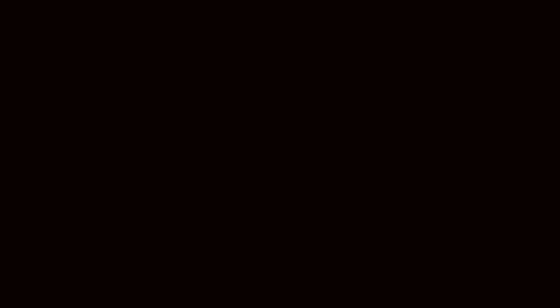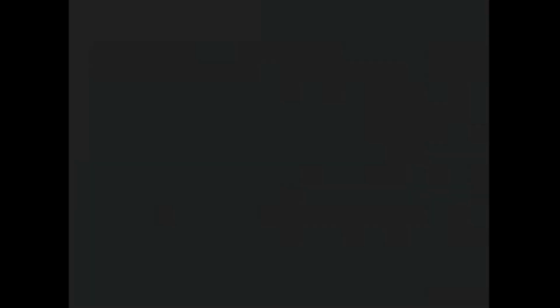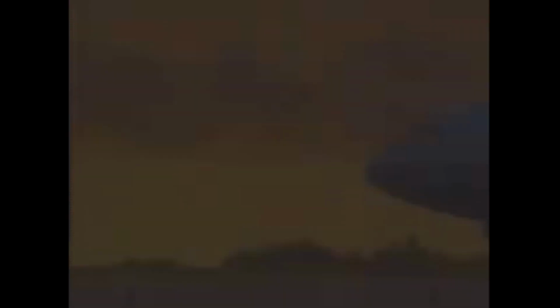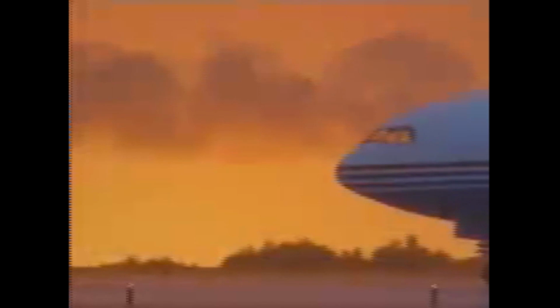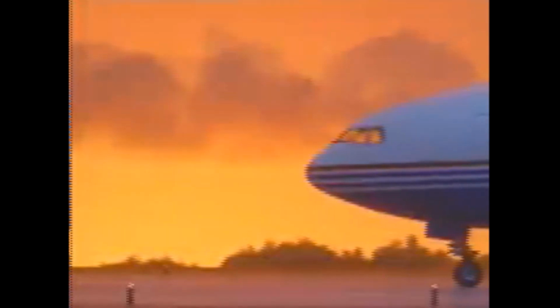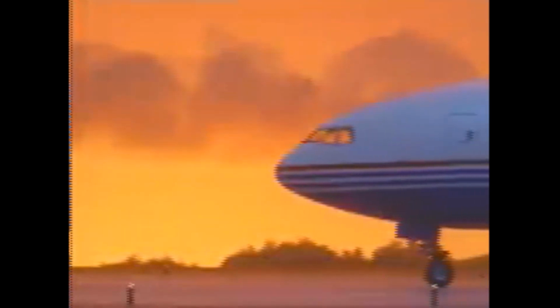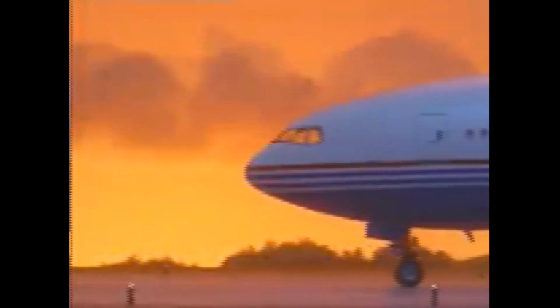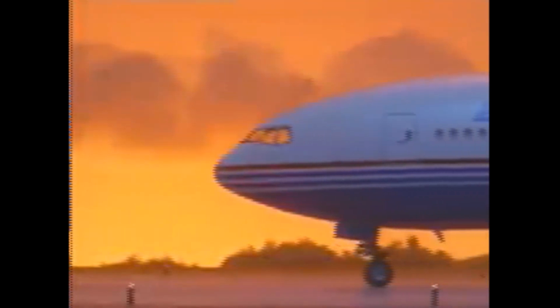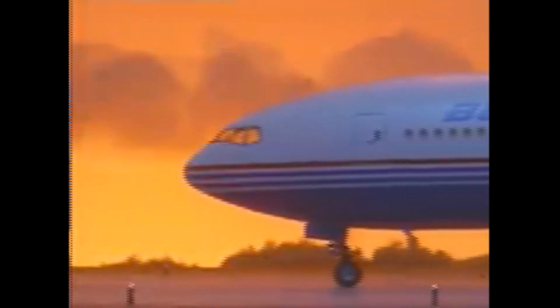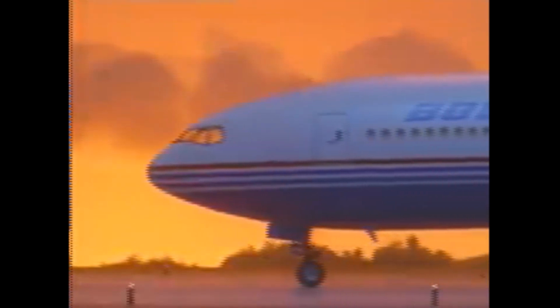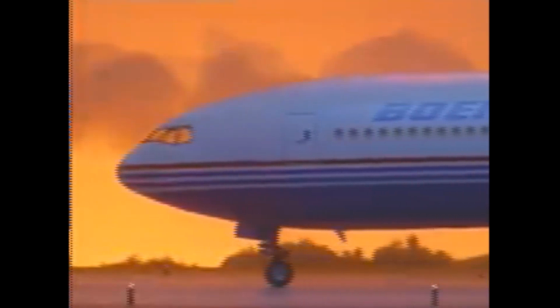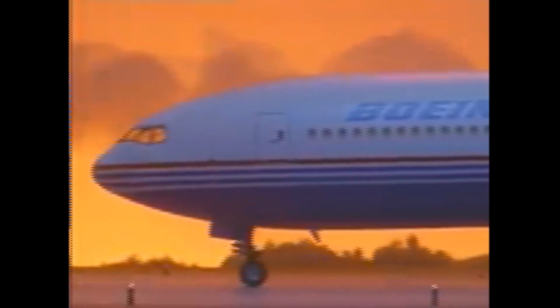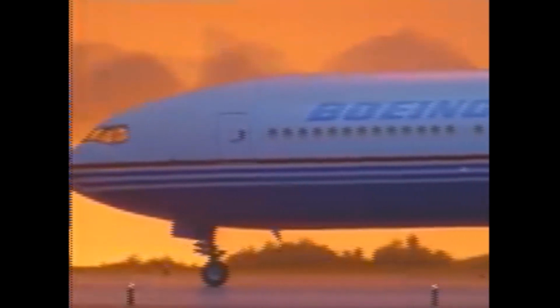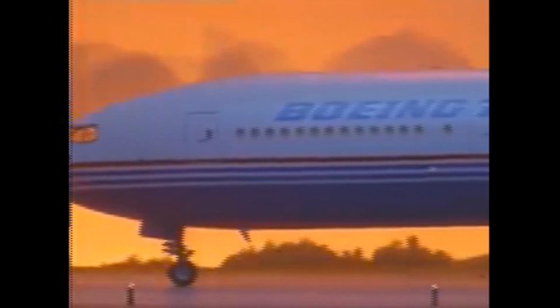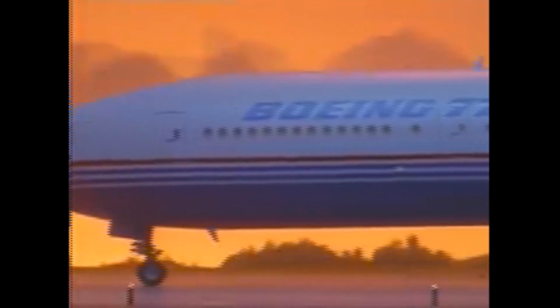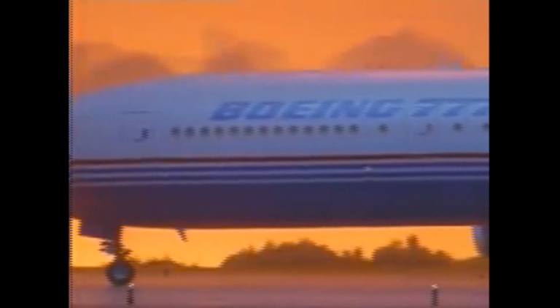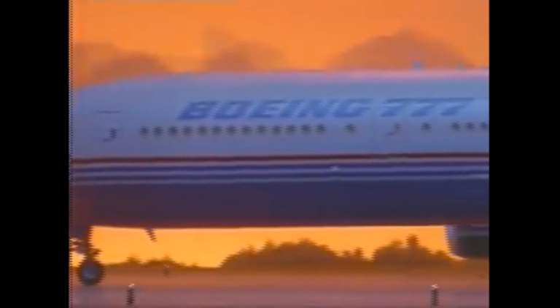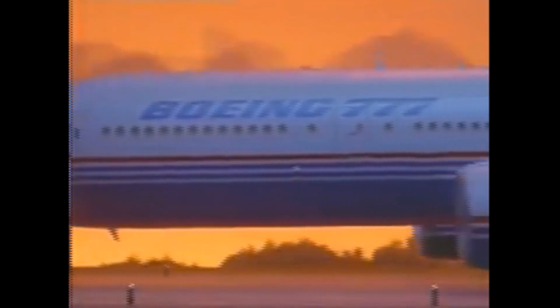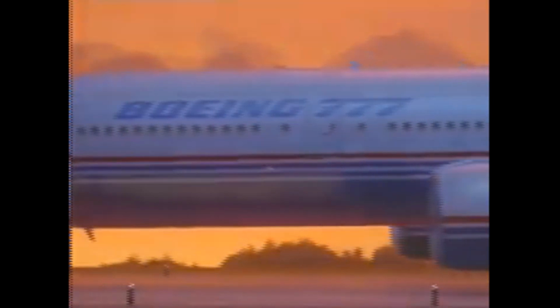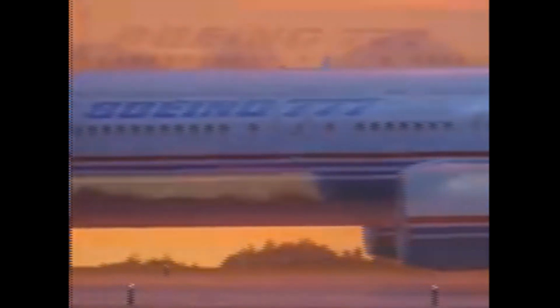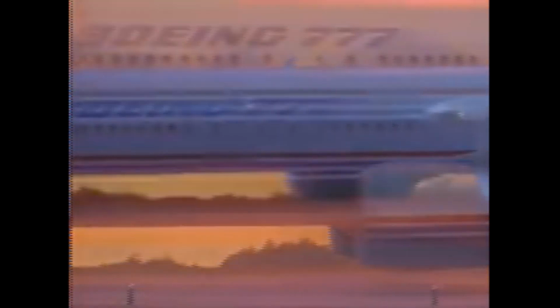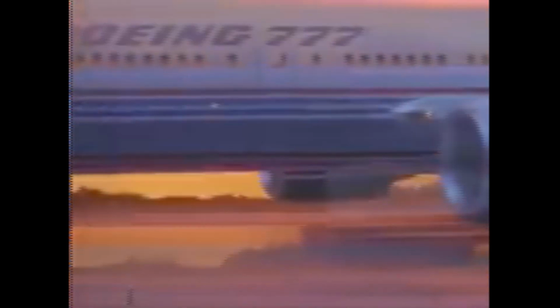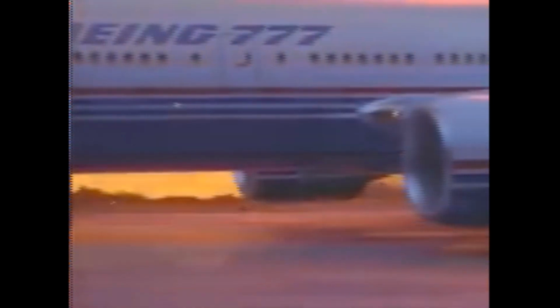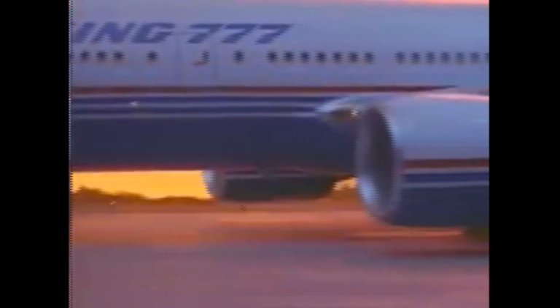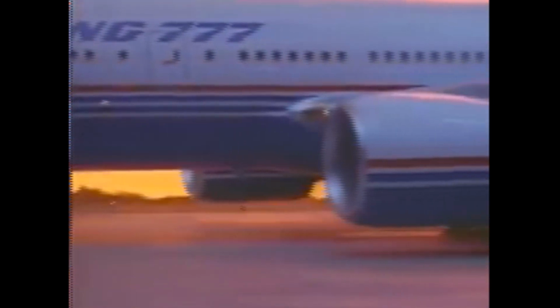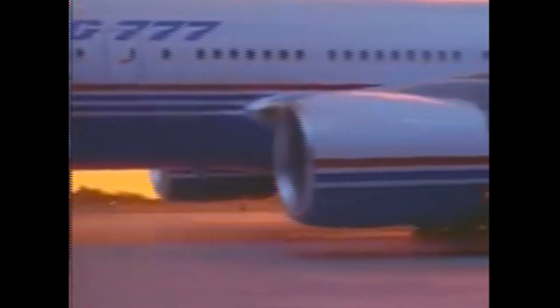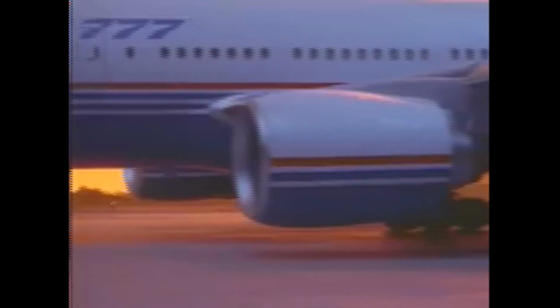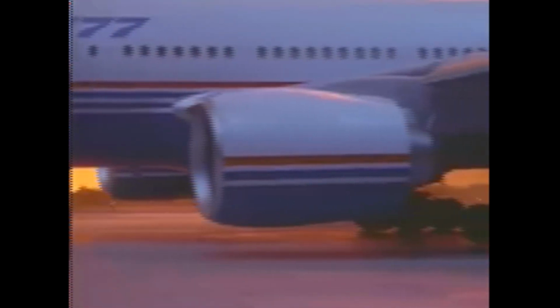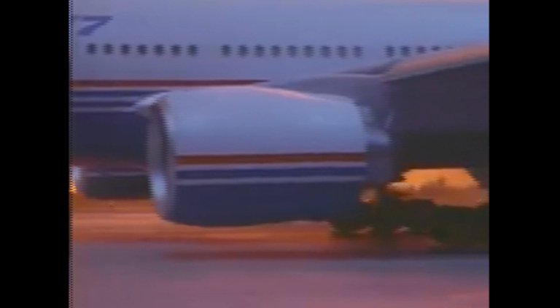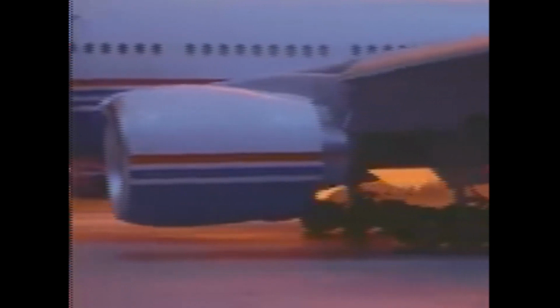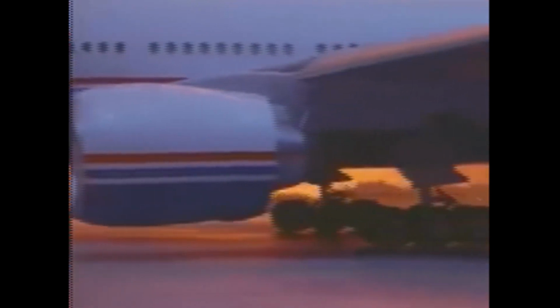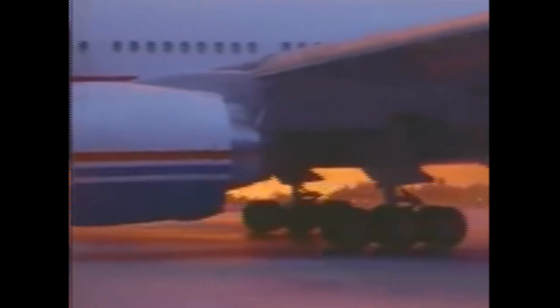Hey guys, welcome to a brand new video. Today we're going to be taking a look at the Boeing 777 trijet.